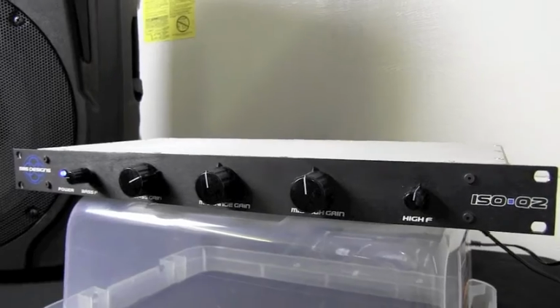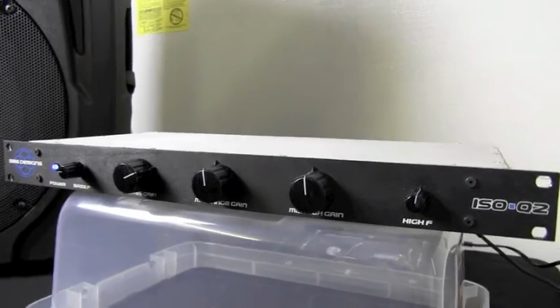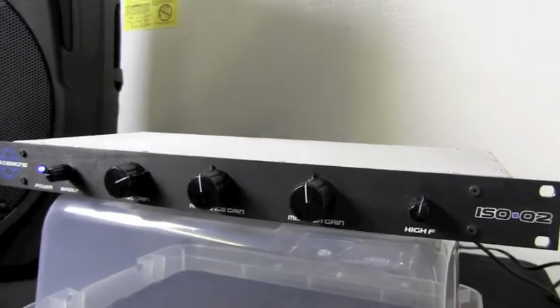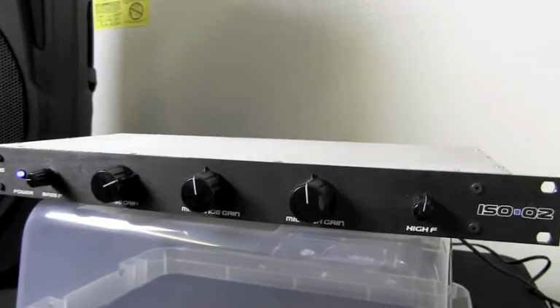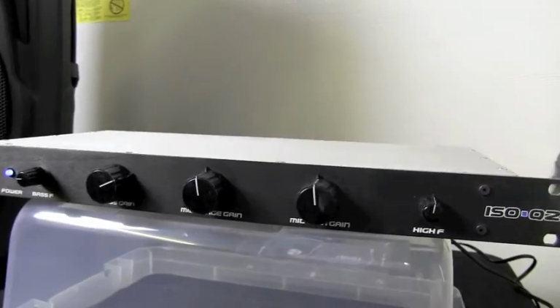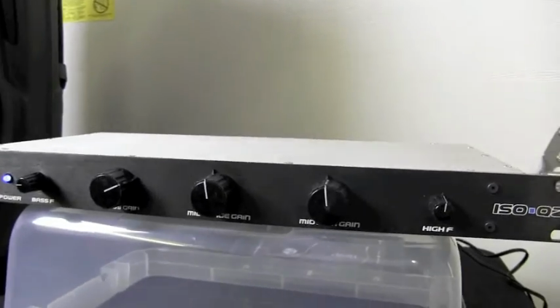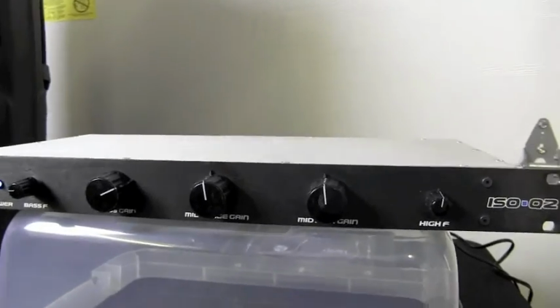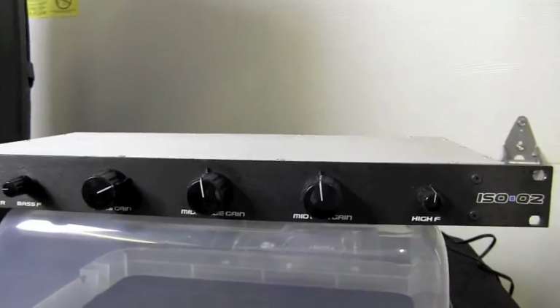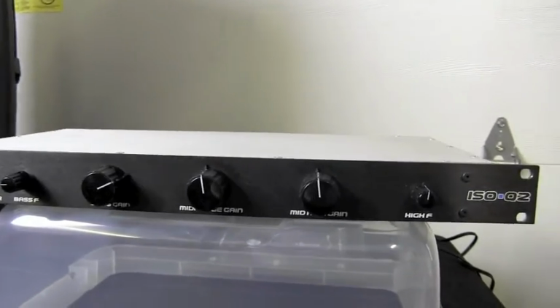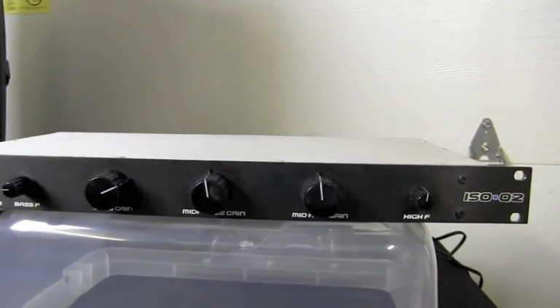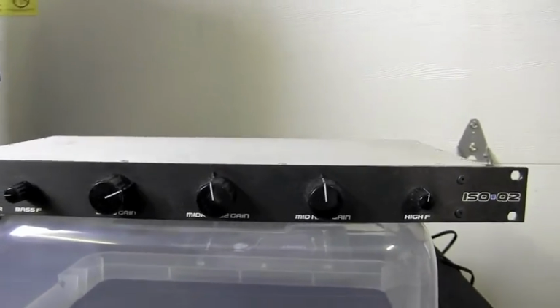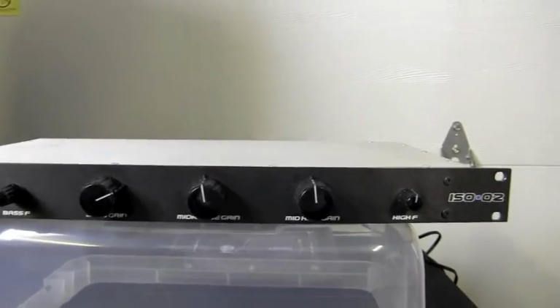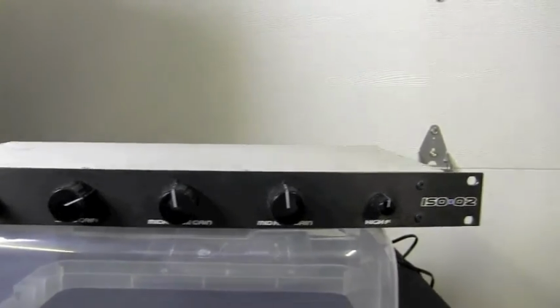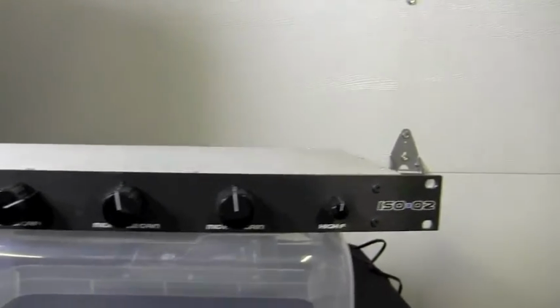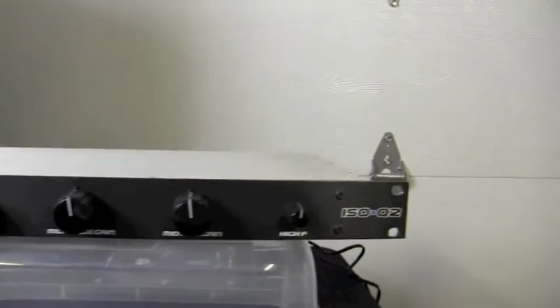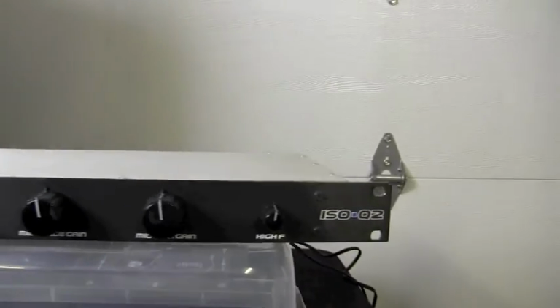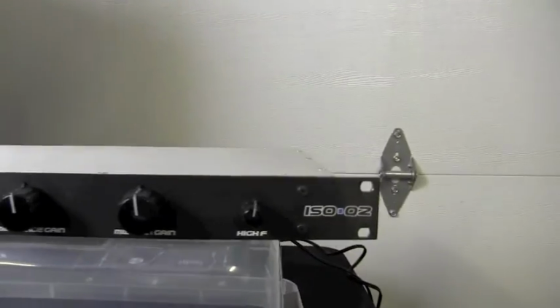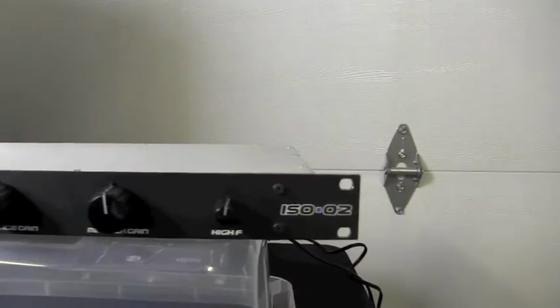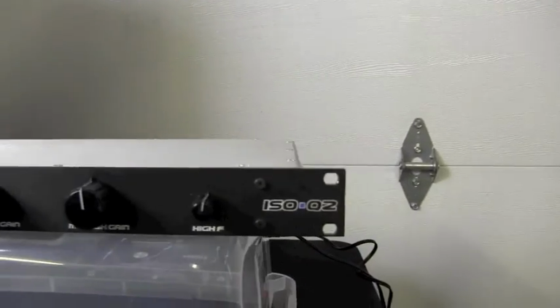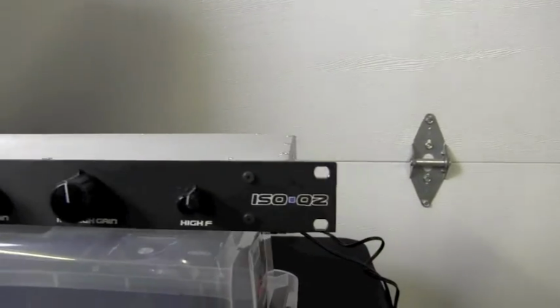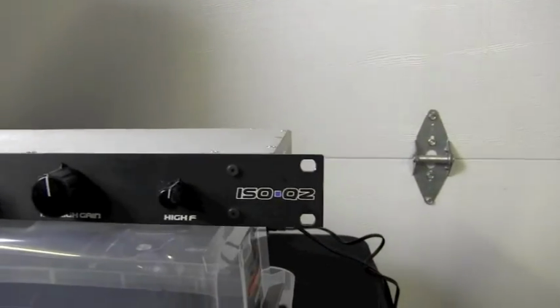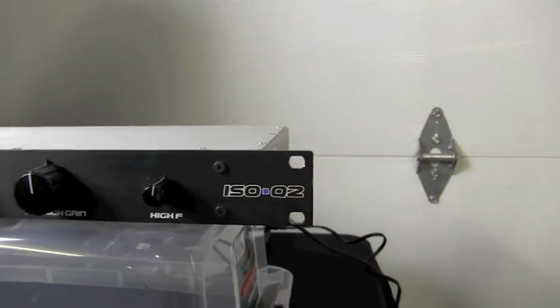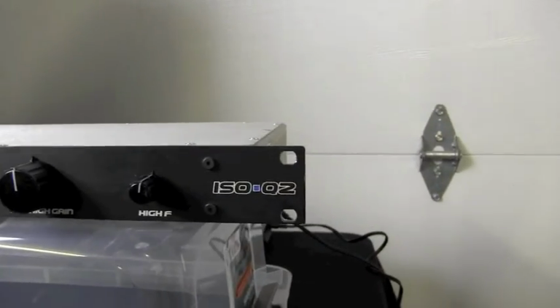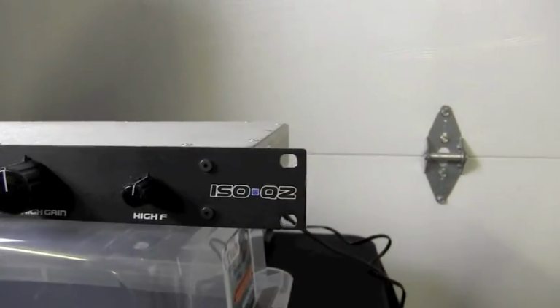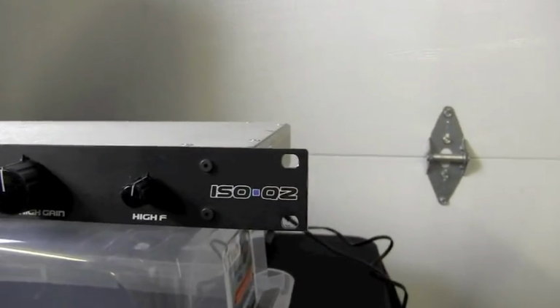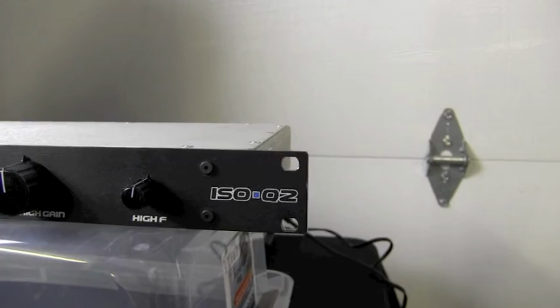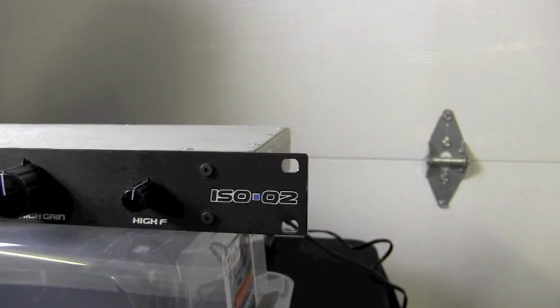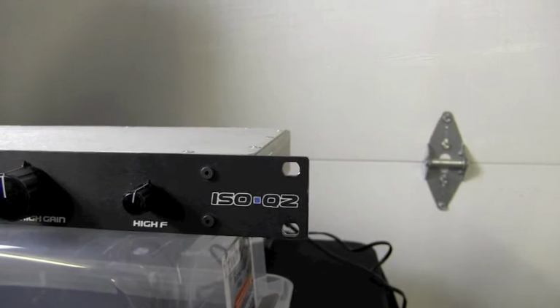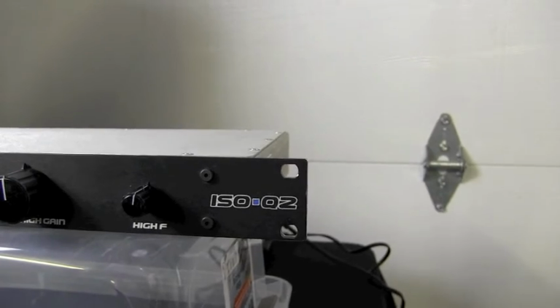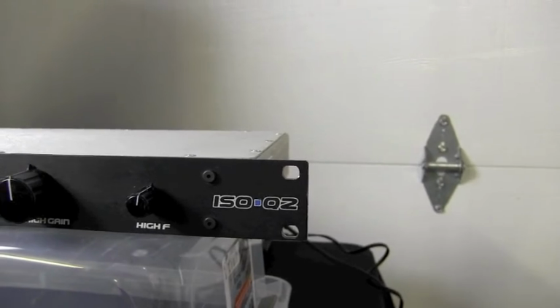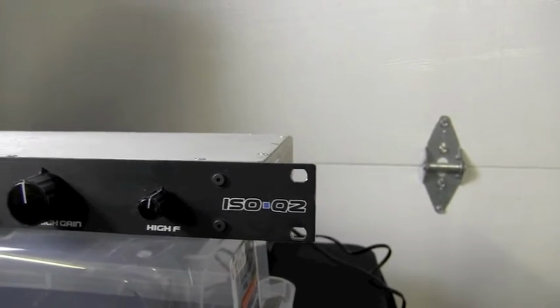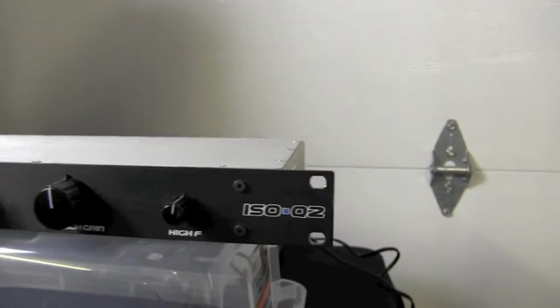Check it out — I'll put a link in the description below. This is the ISO Q2 from SBS Designs.